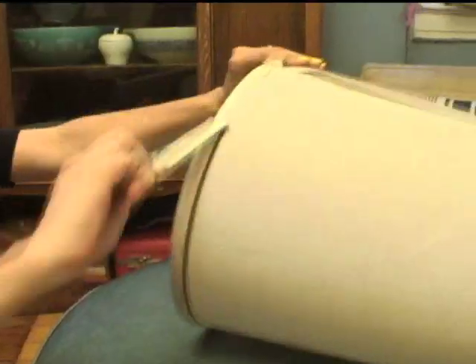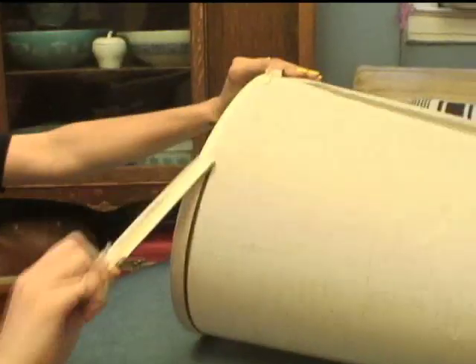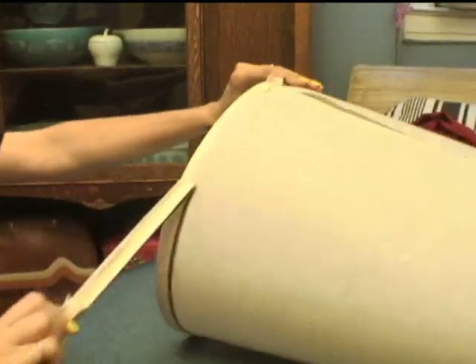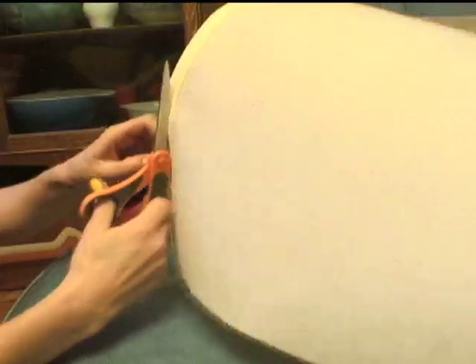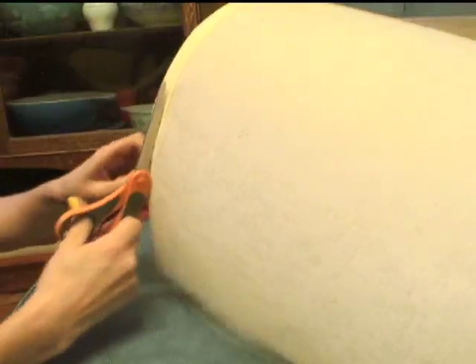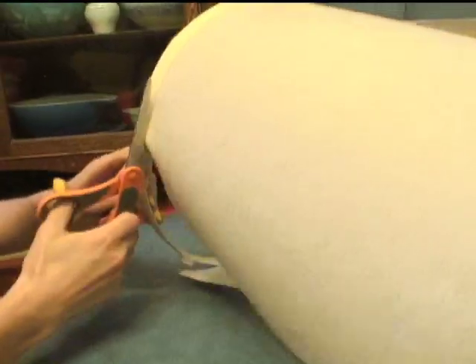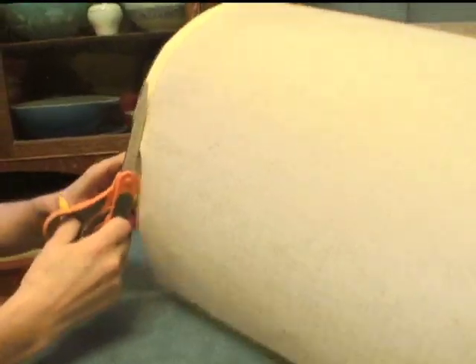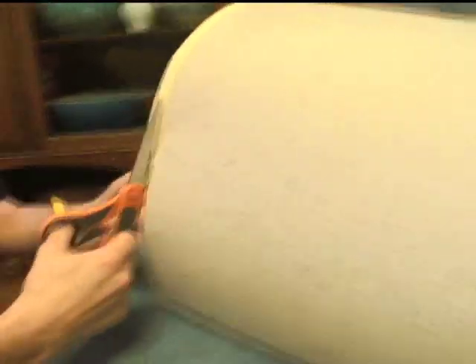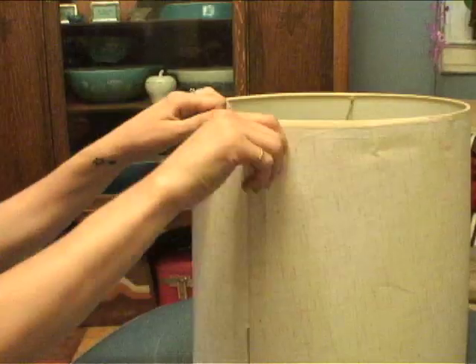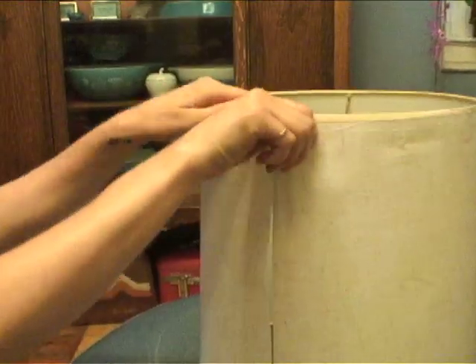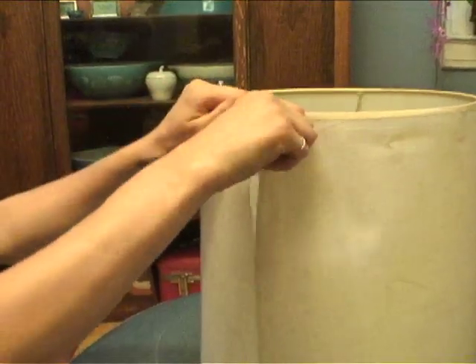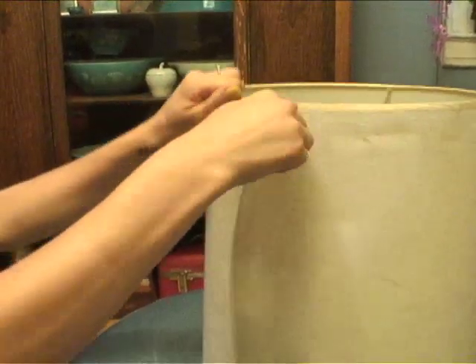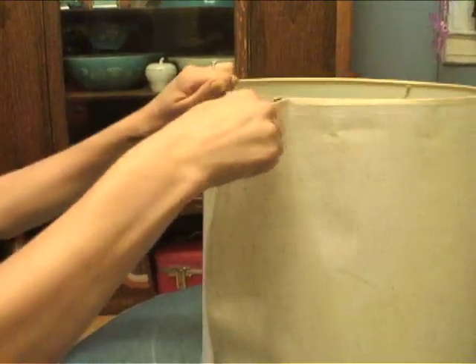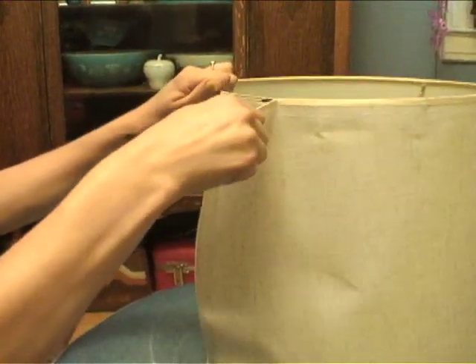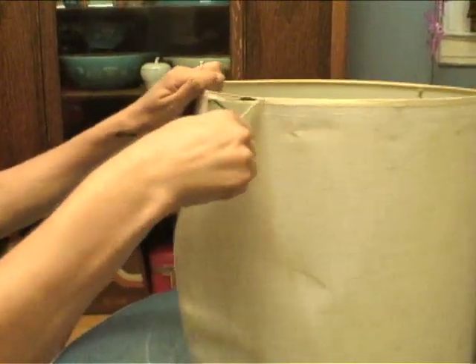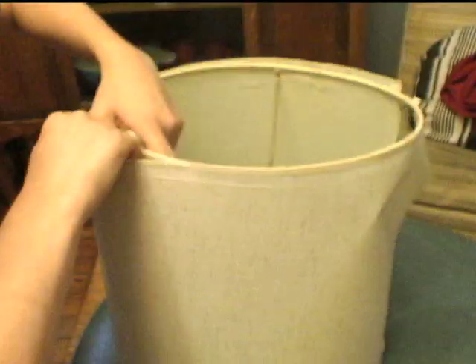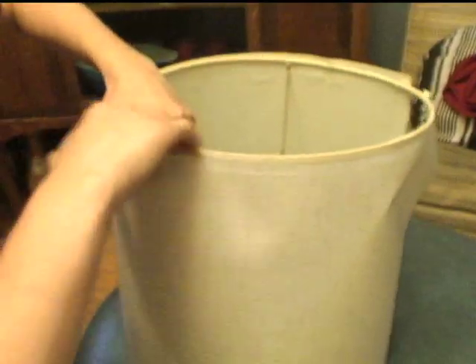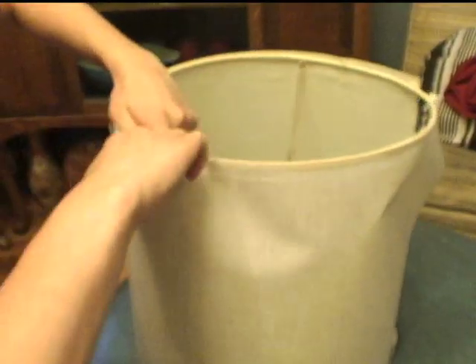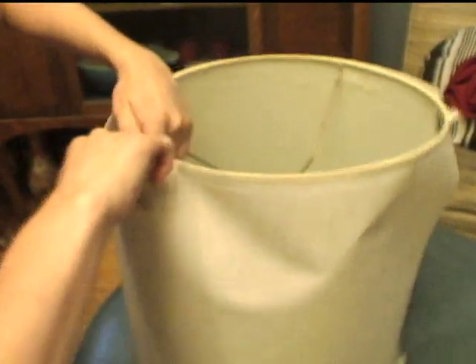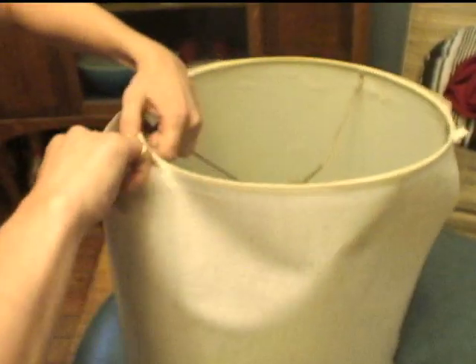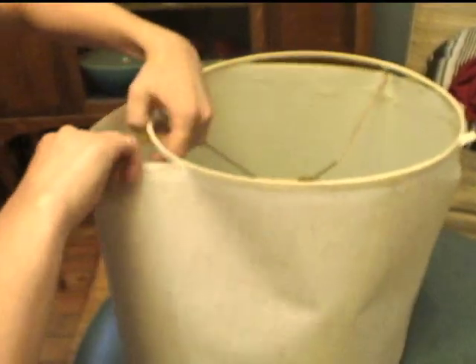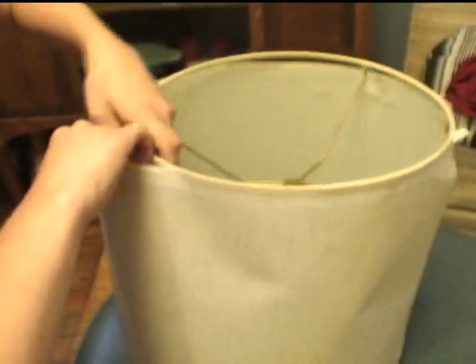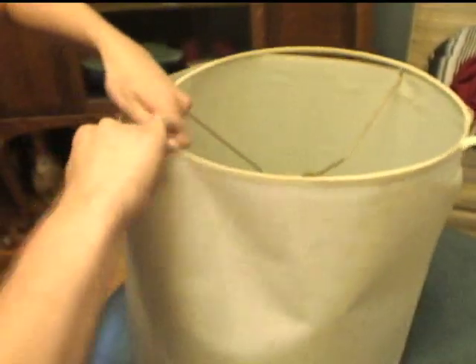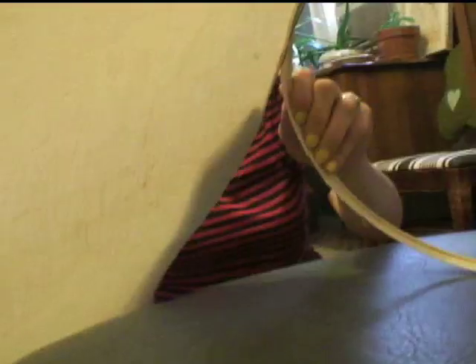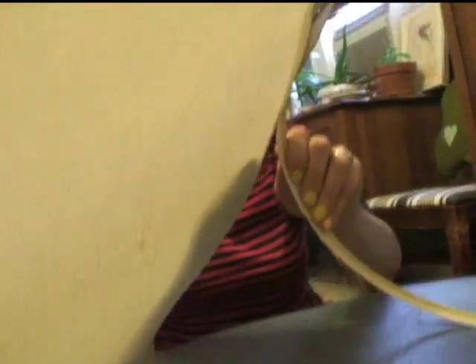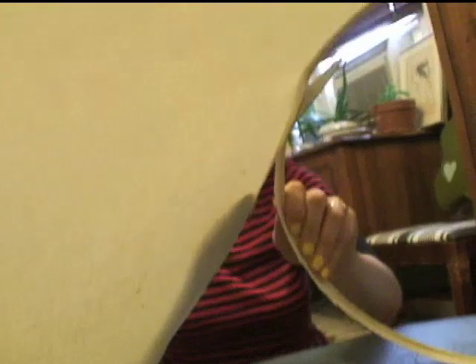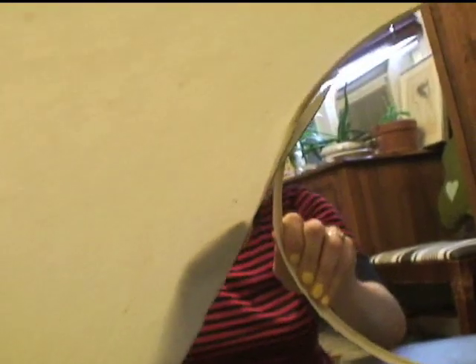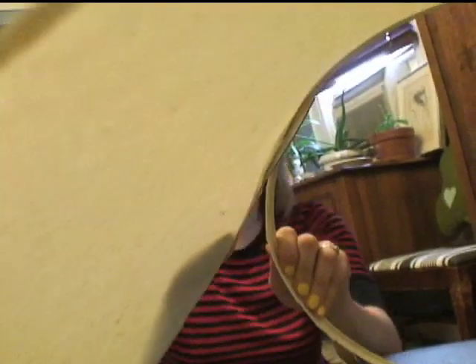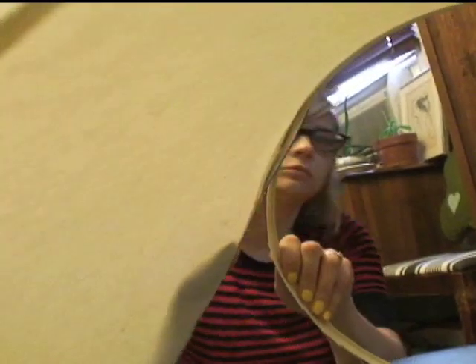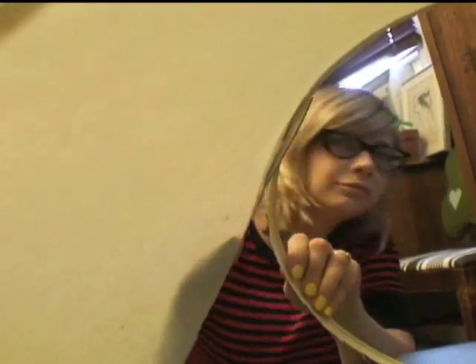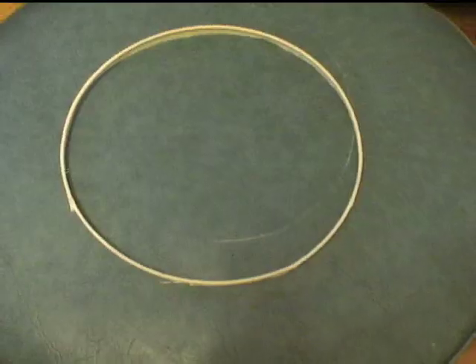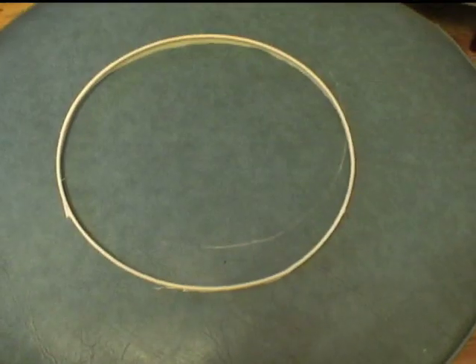Use your scissors, your hands and your patience to successfully remove both top and bottom metal circles.